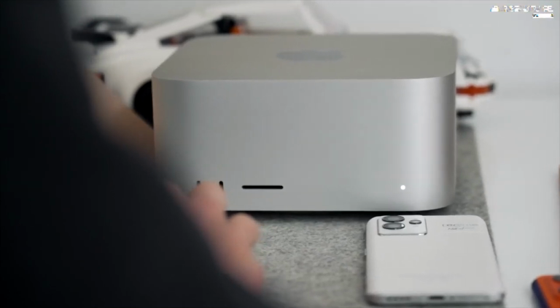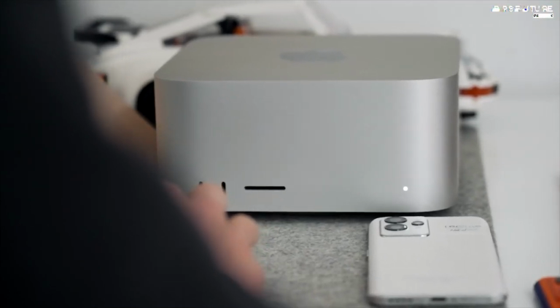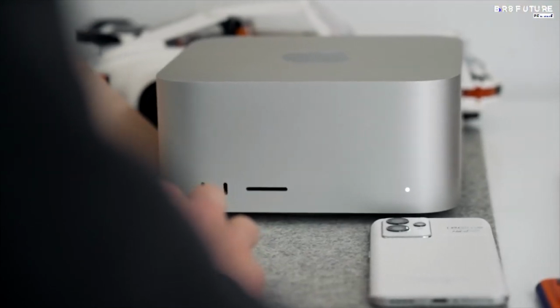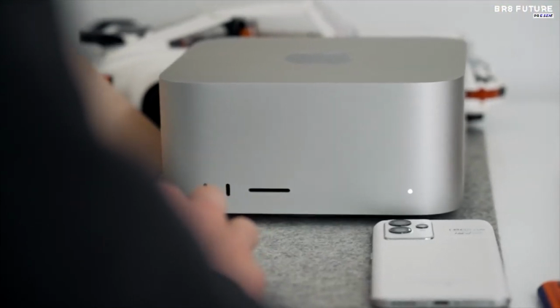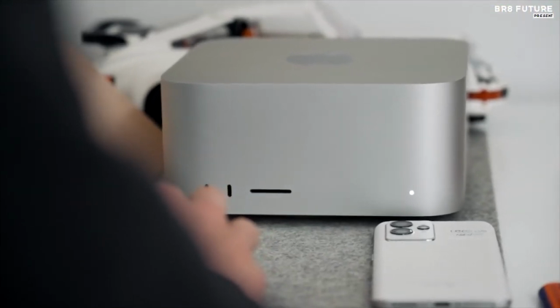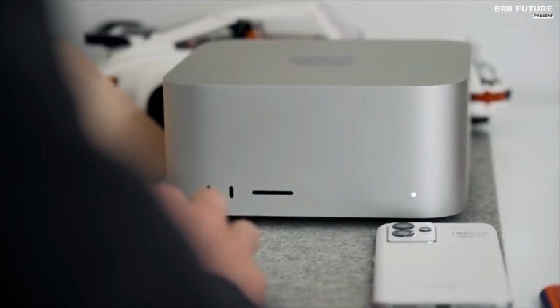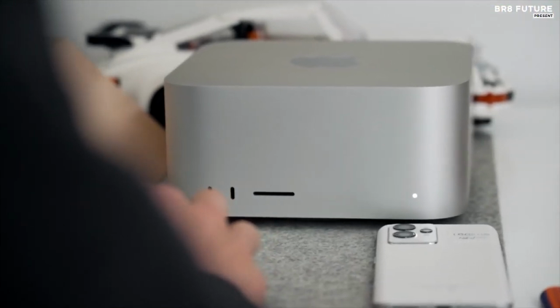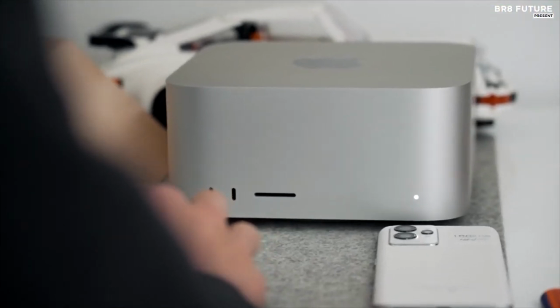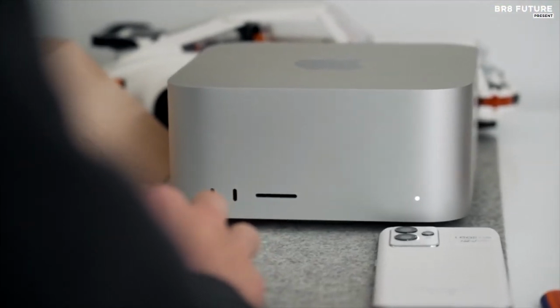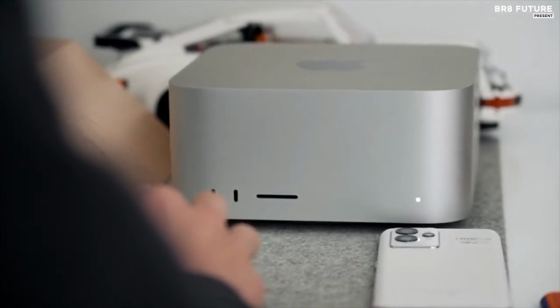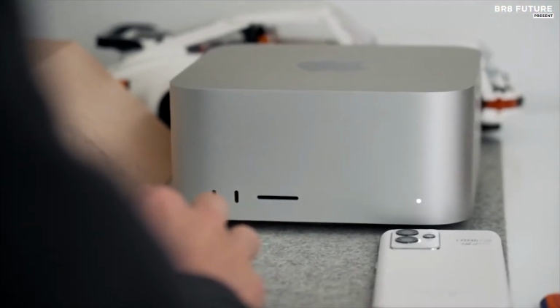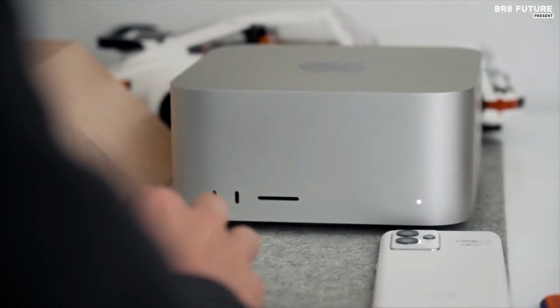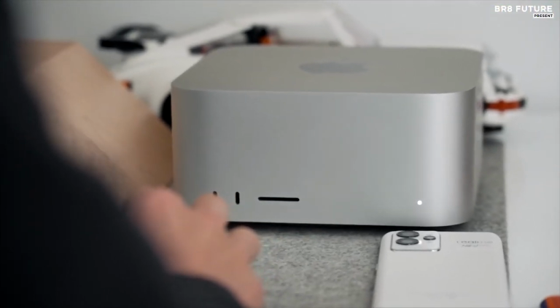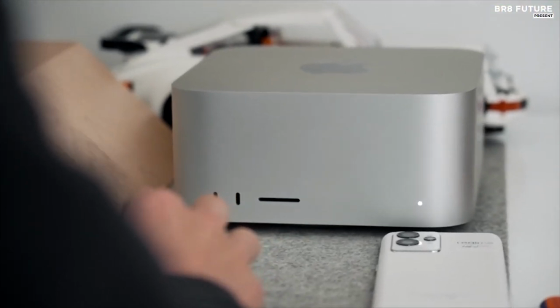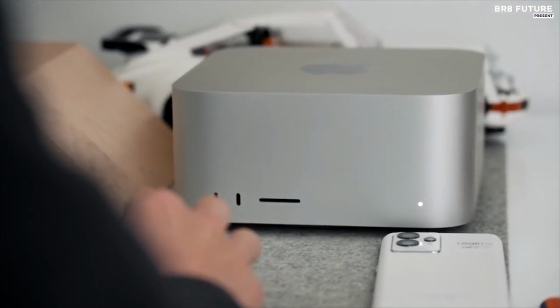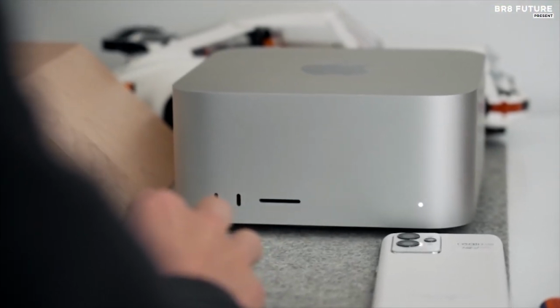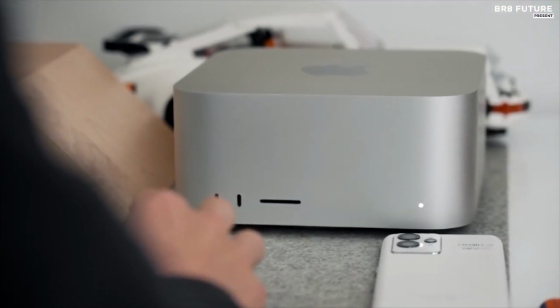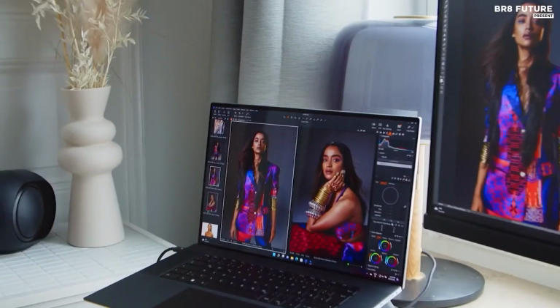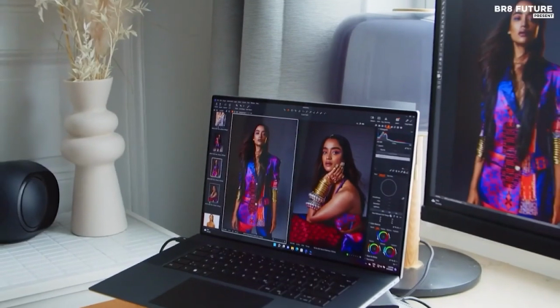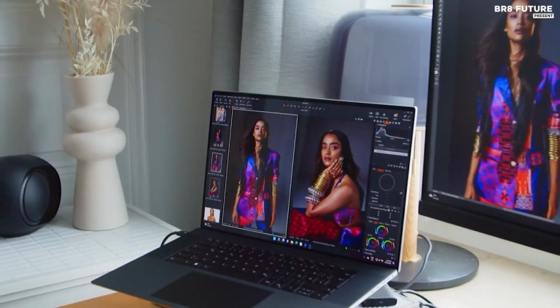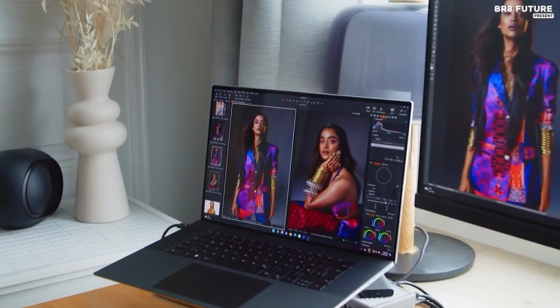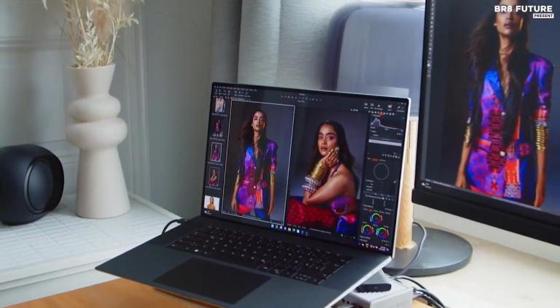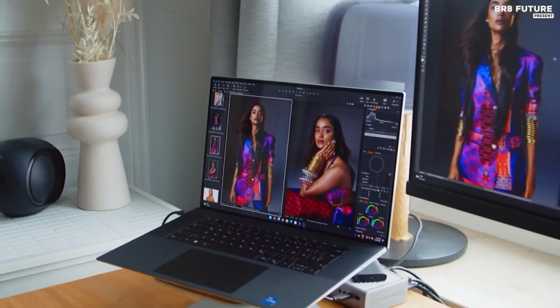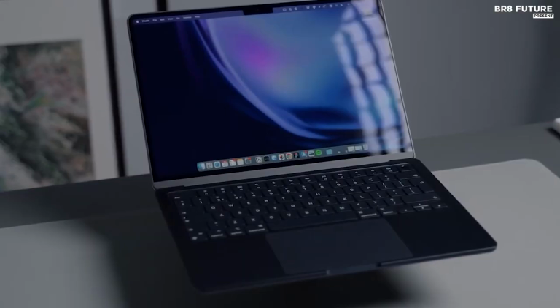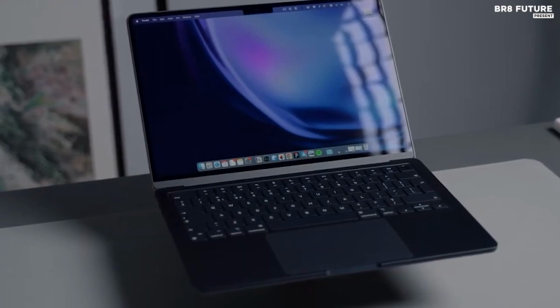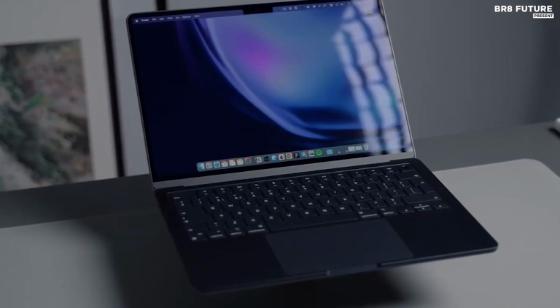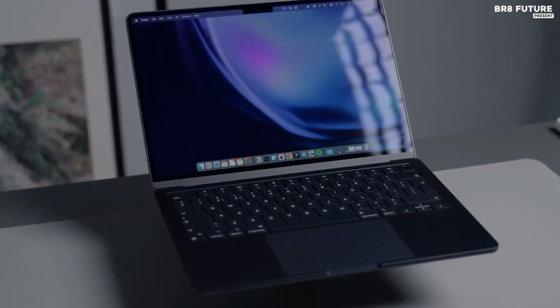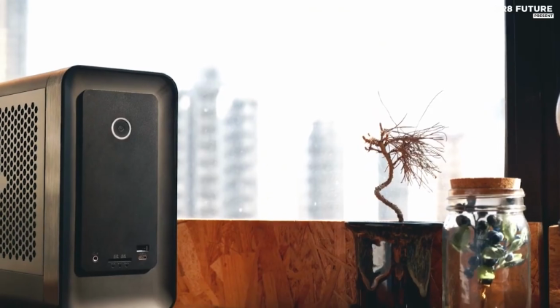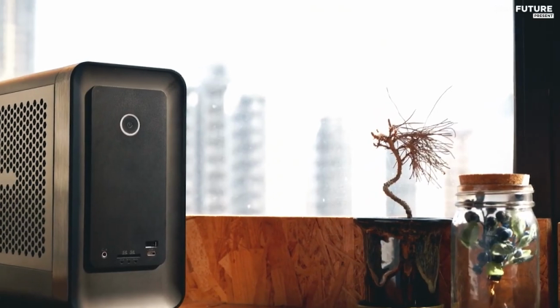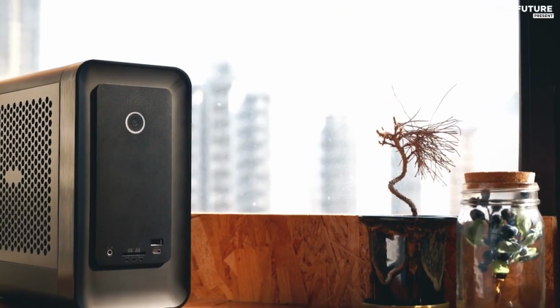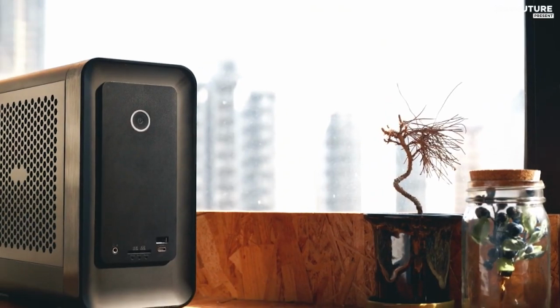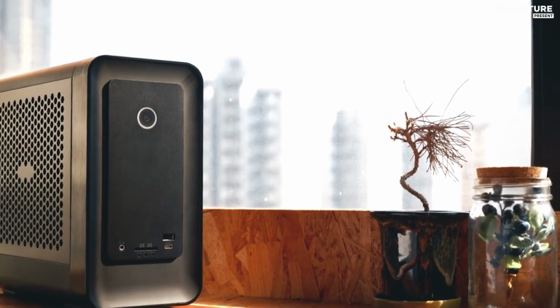Computing technology has developed rapidly in recent years, with laptops, ultrabooks, and now mini PCs.